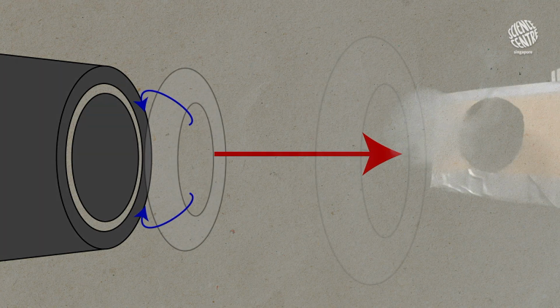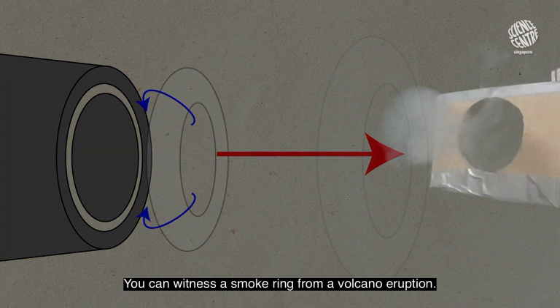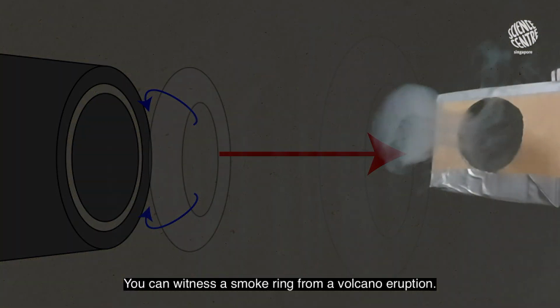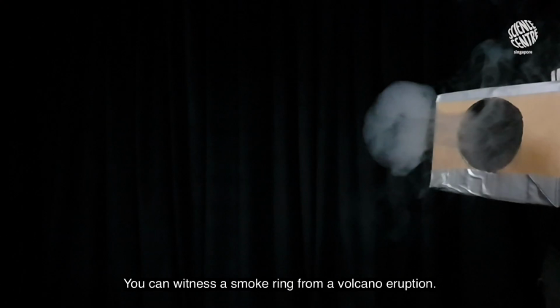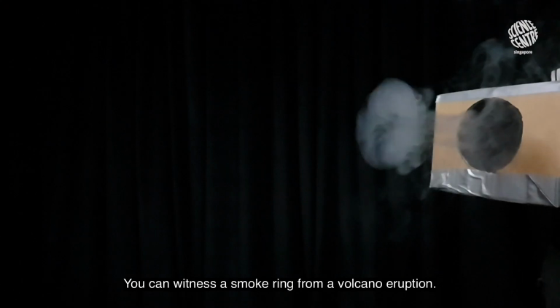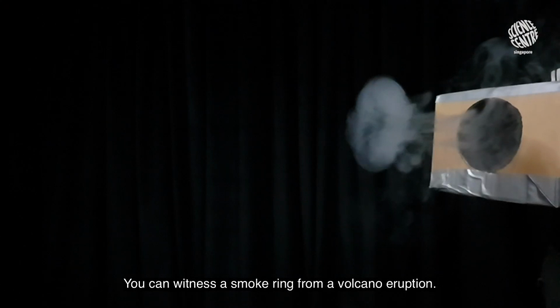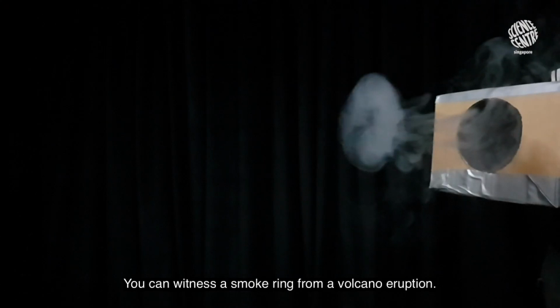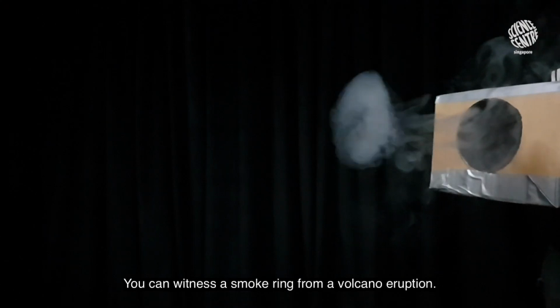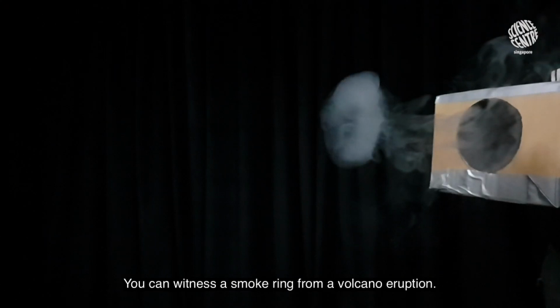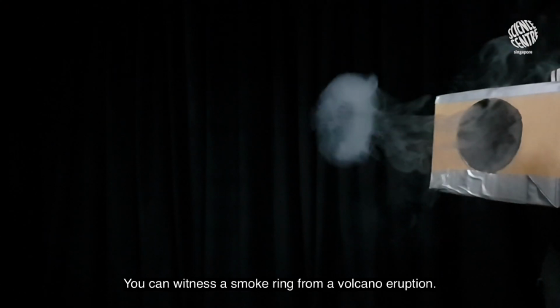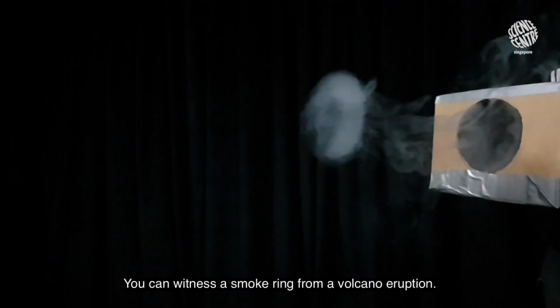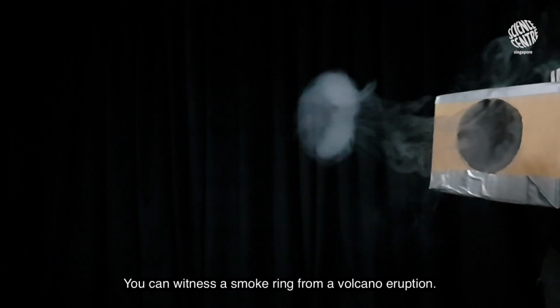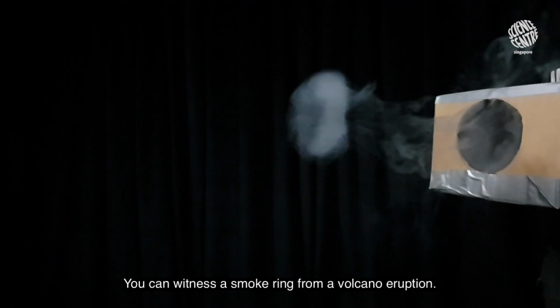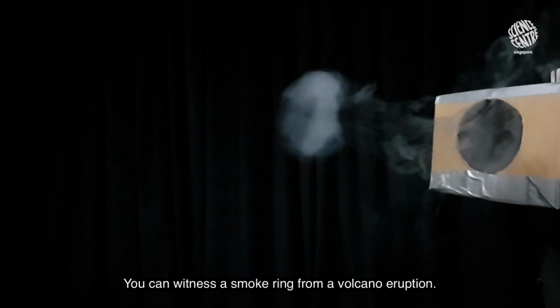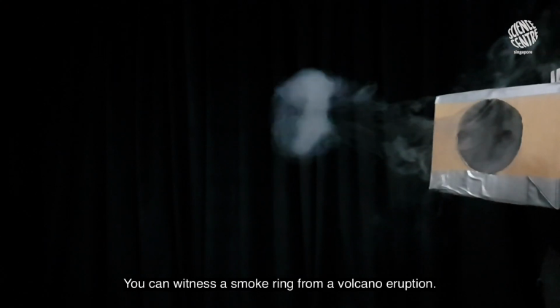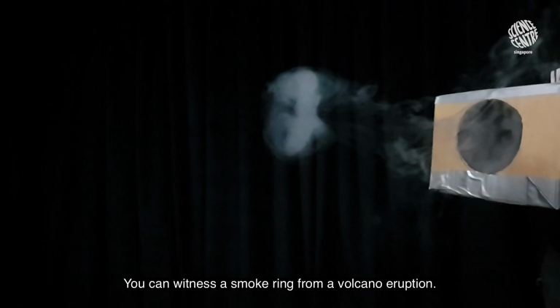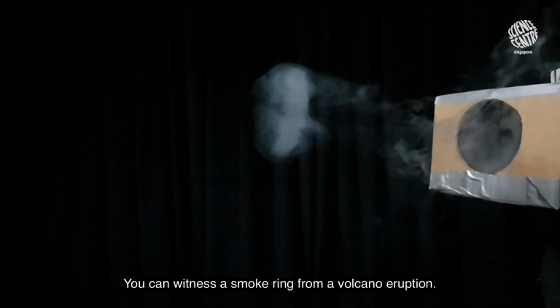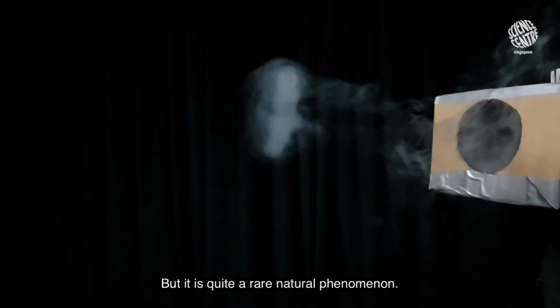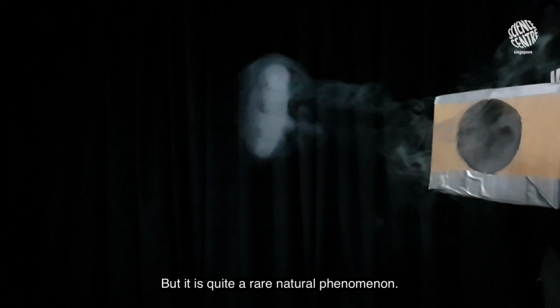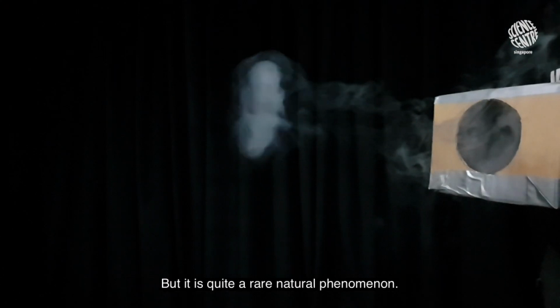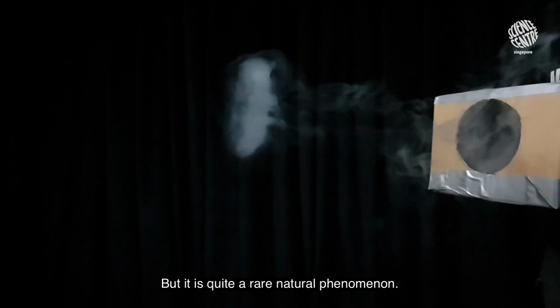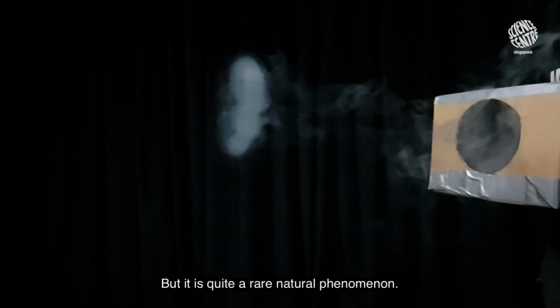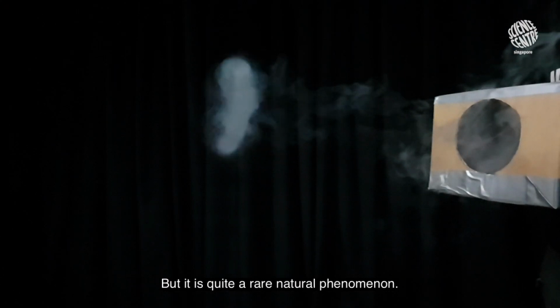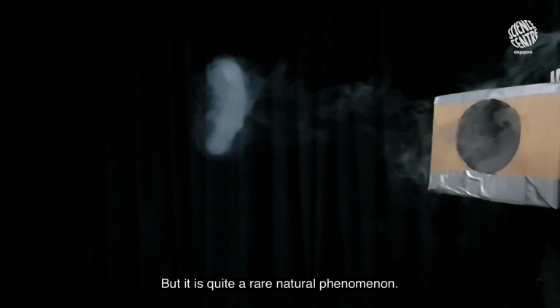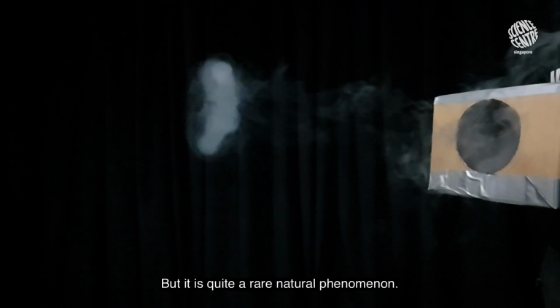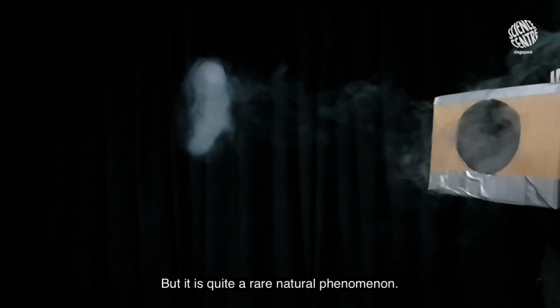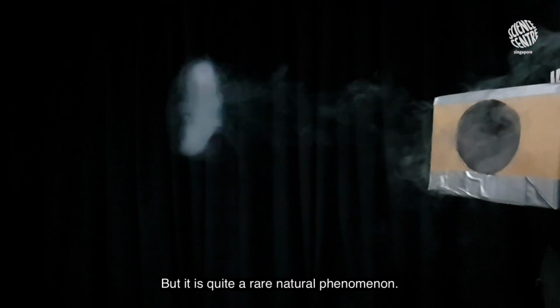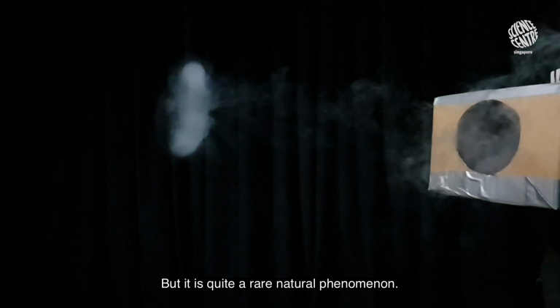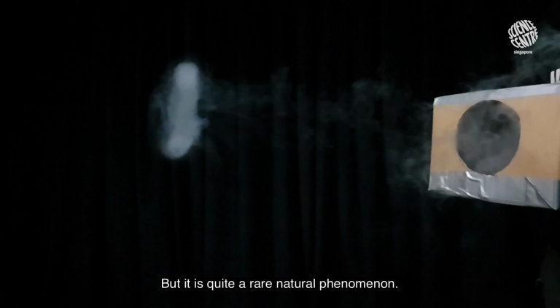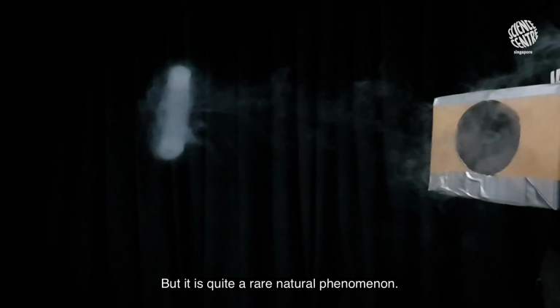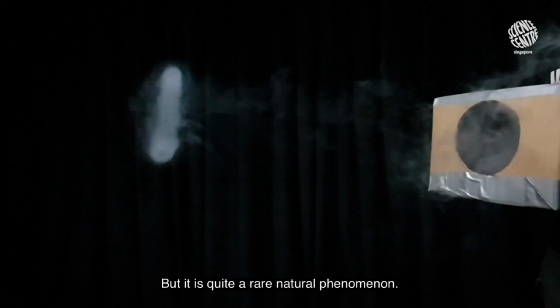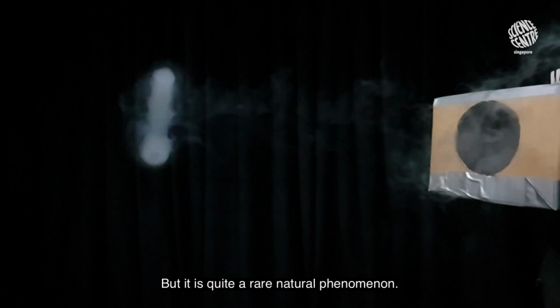You can witness a smoke ring from a volcano eruption, but it is quite a rare natural phenomenon.